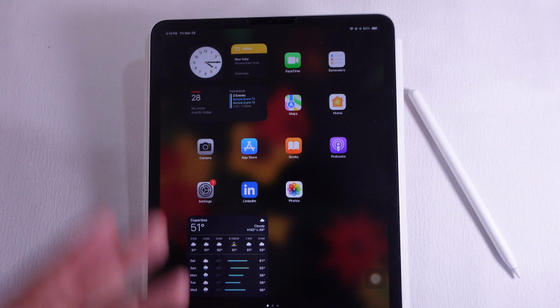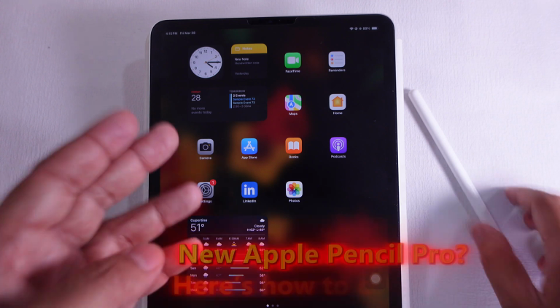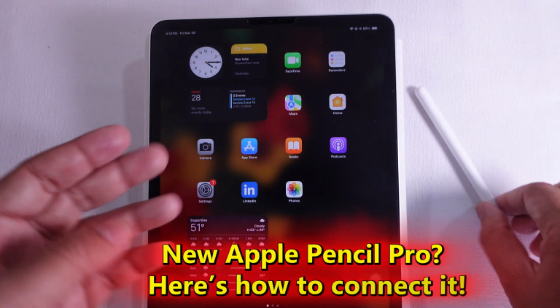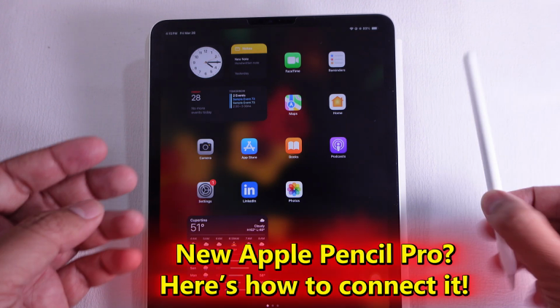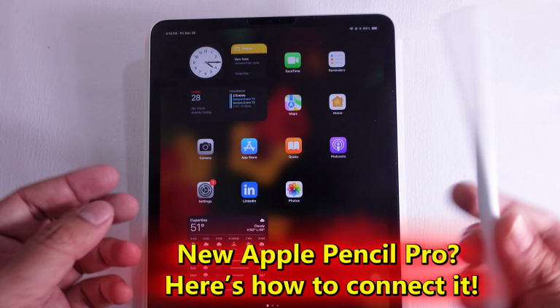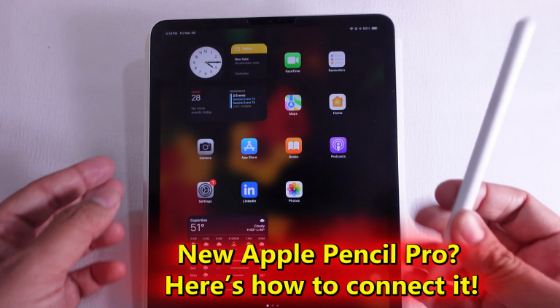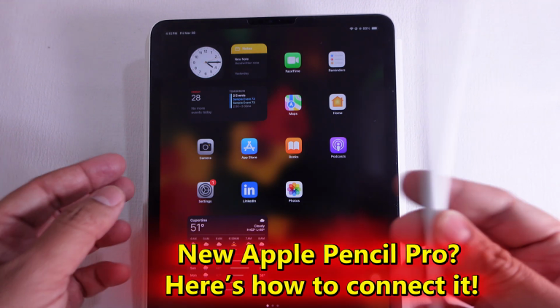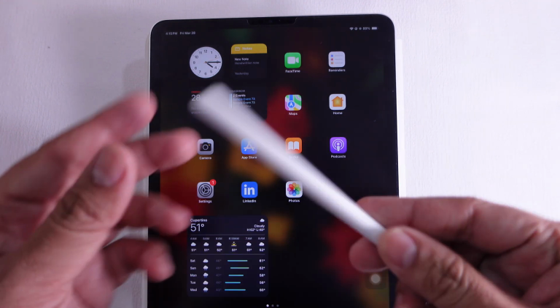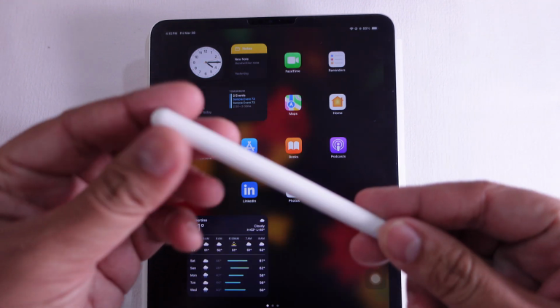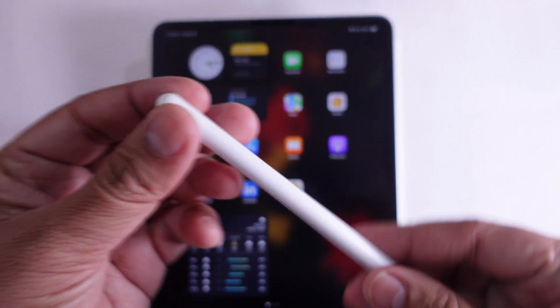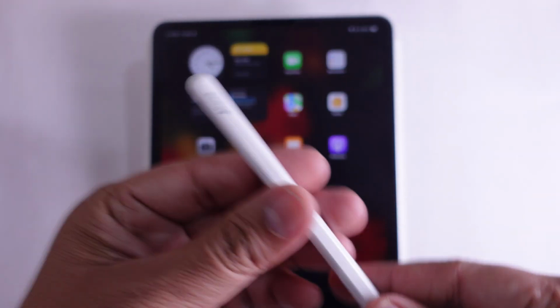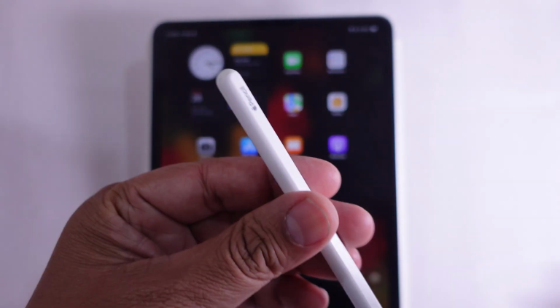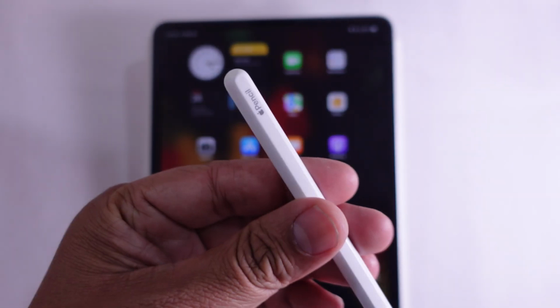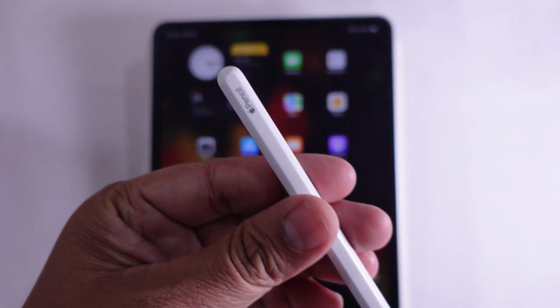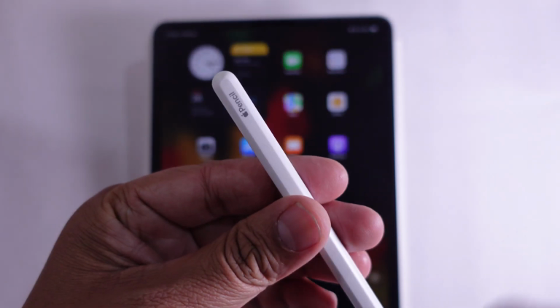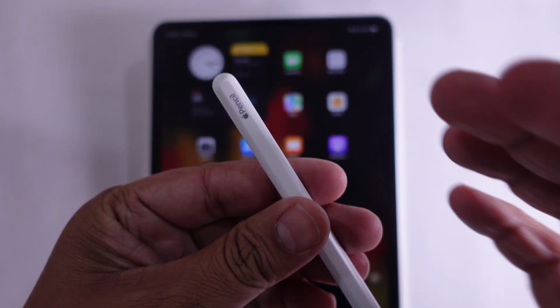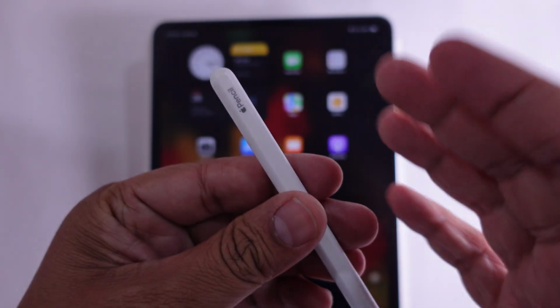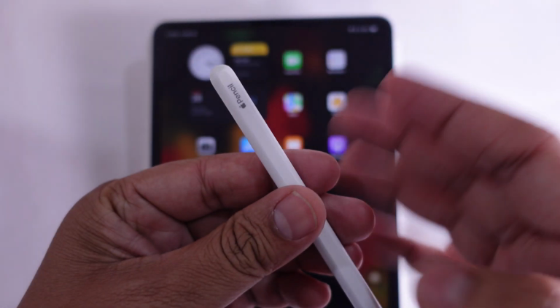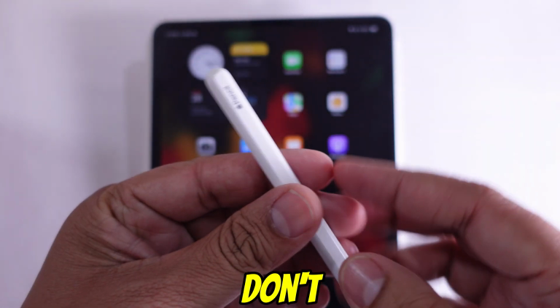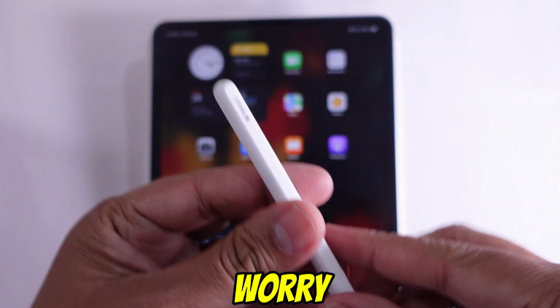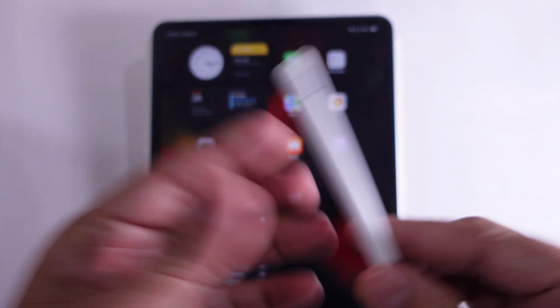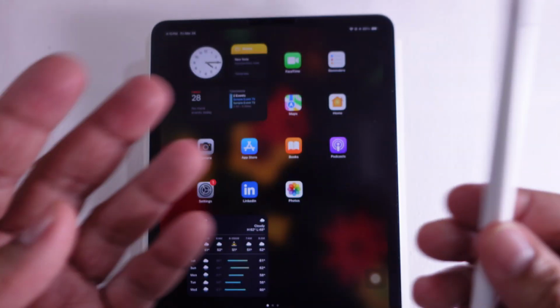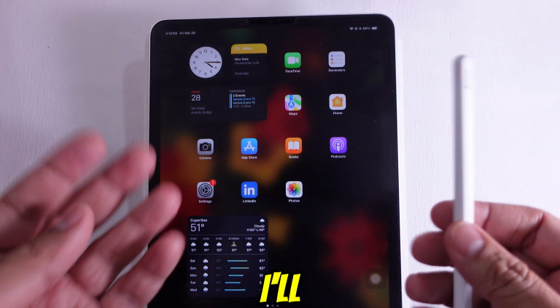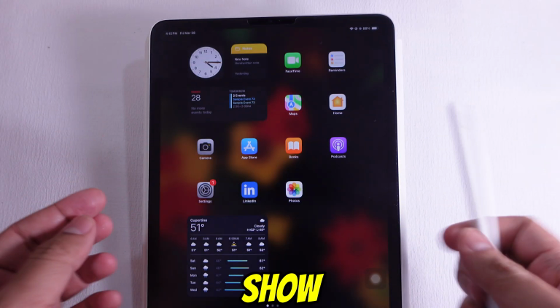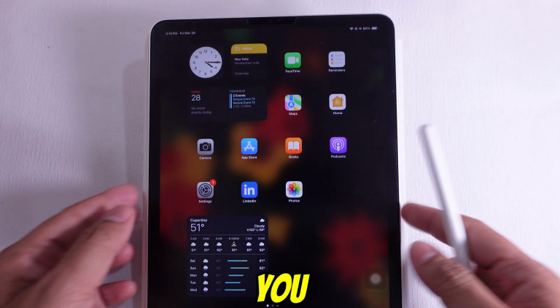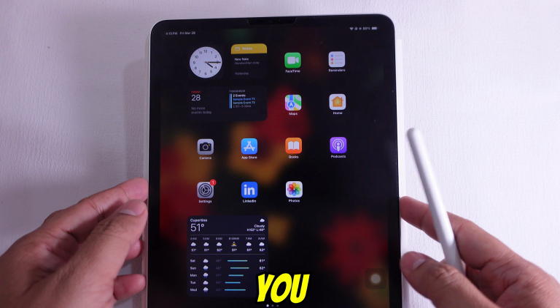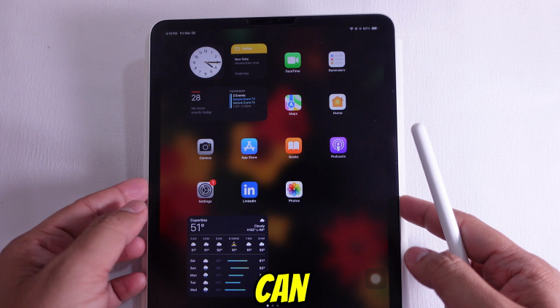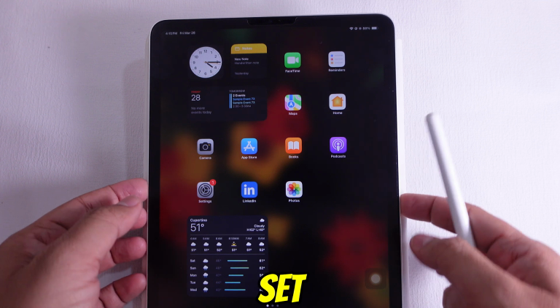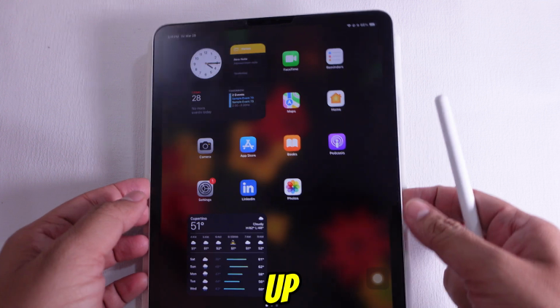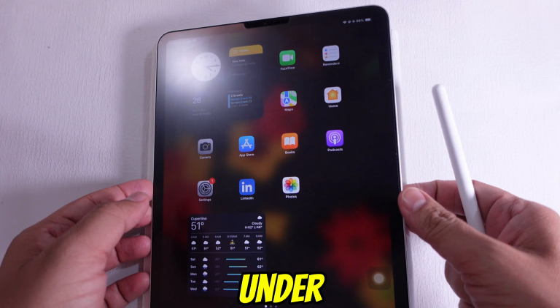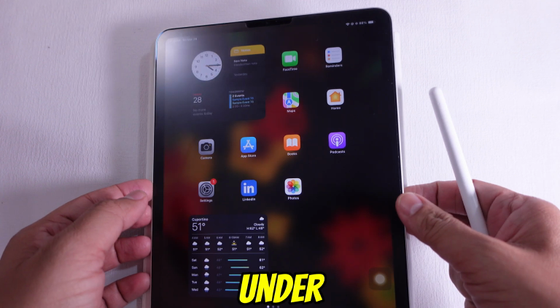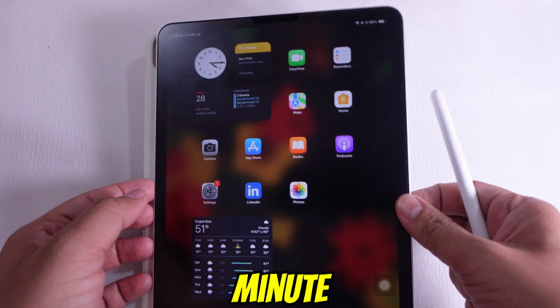Got a new Apple Pencil Pro and not sure how to connect it? Don't worry, I'll show you how you can set it up in under a minute.